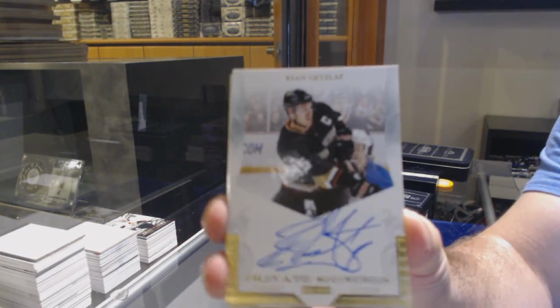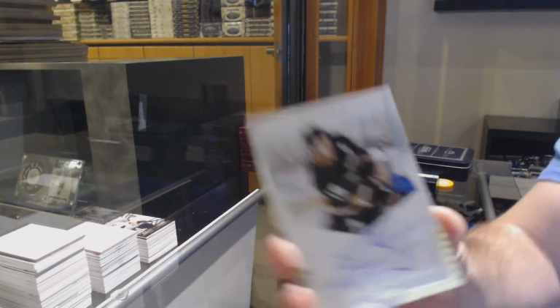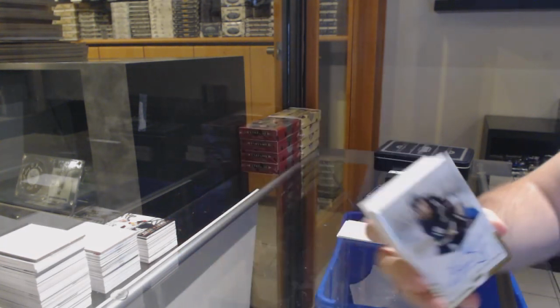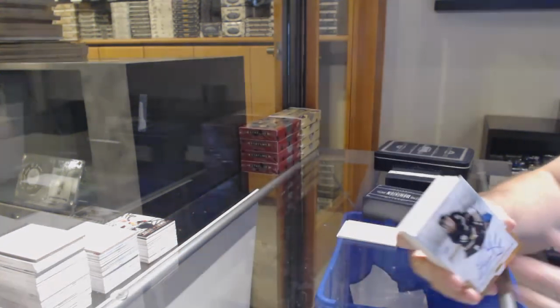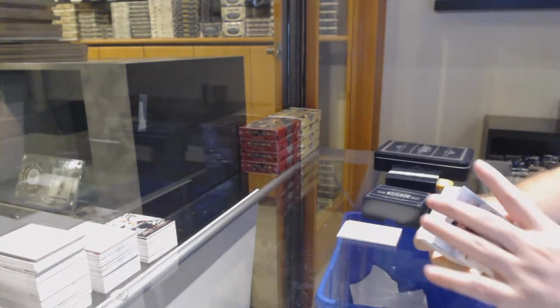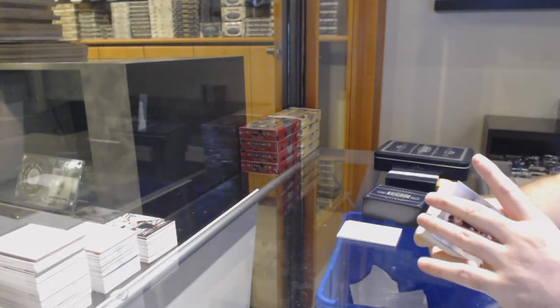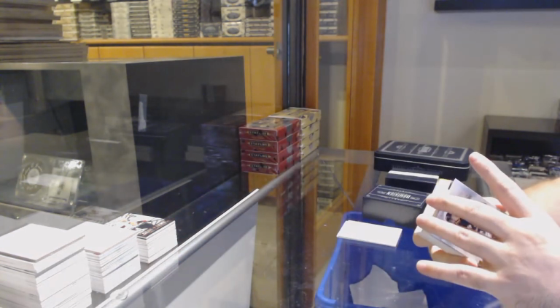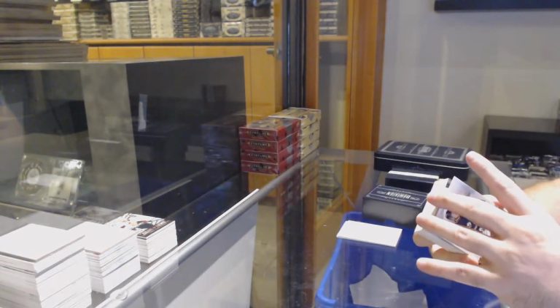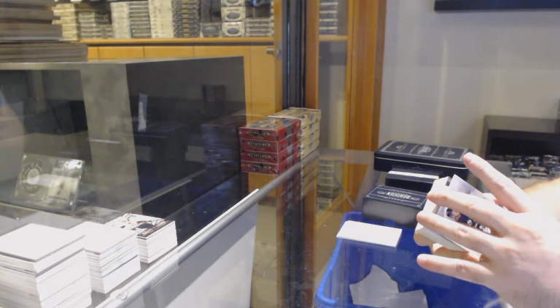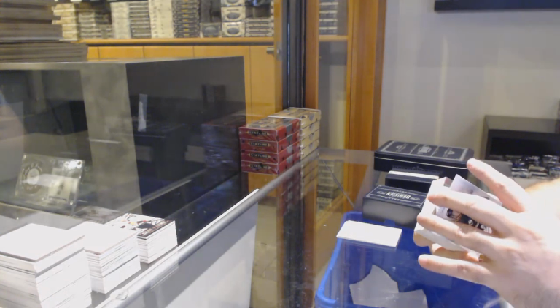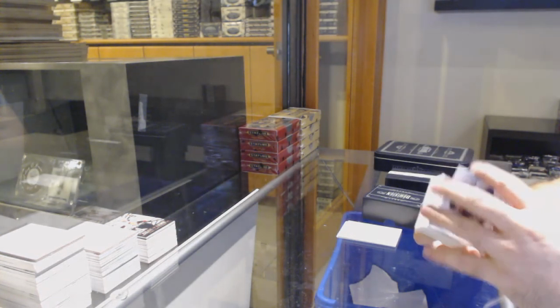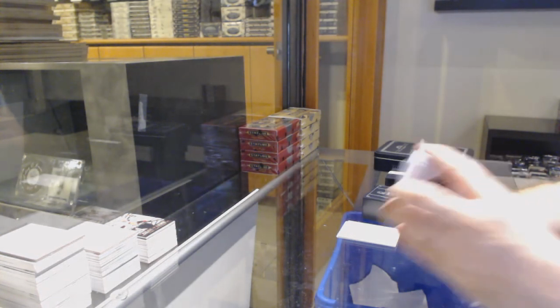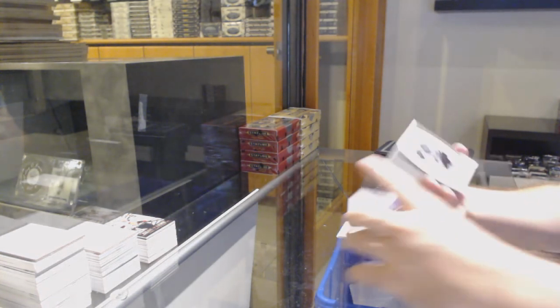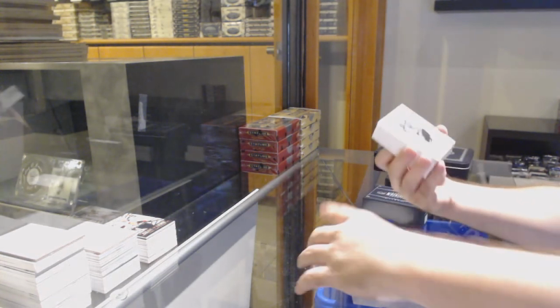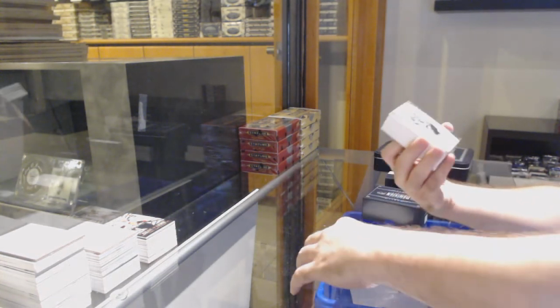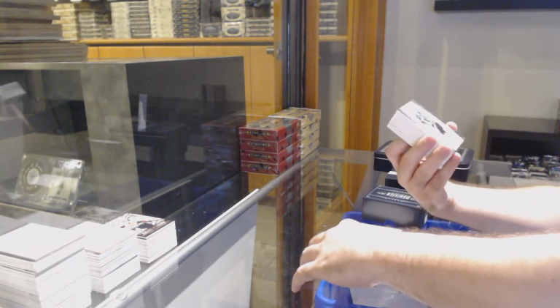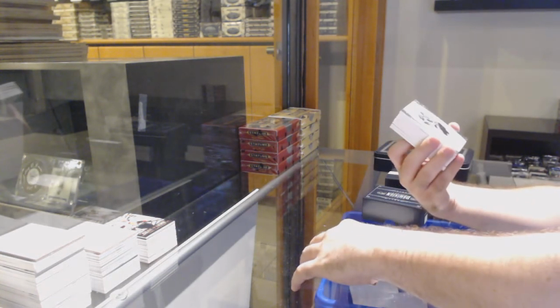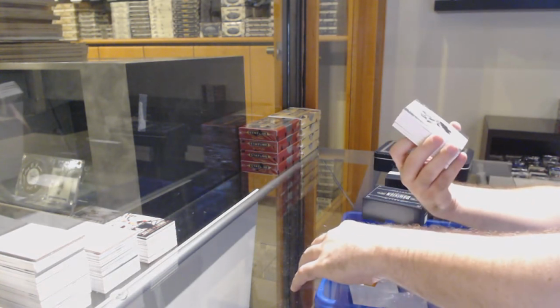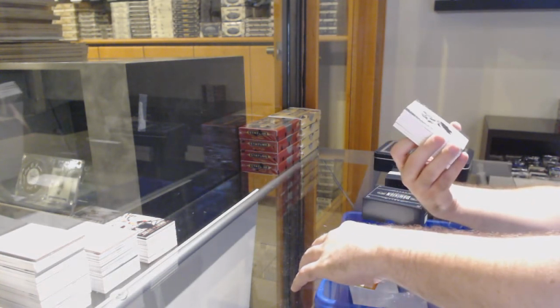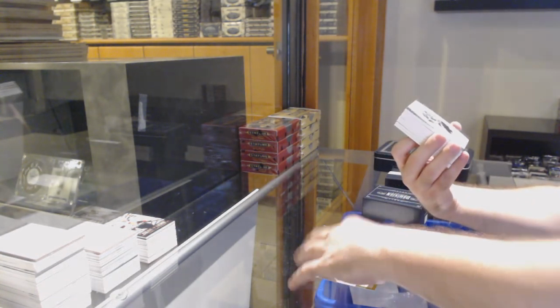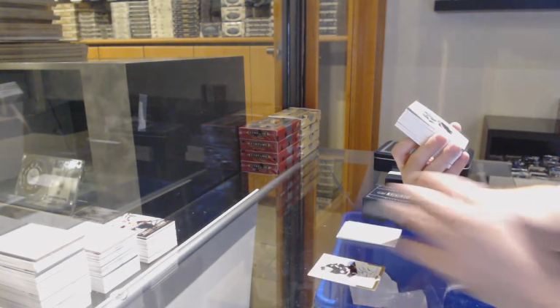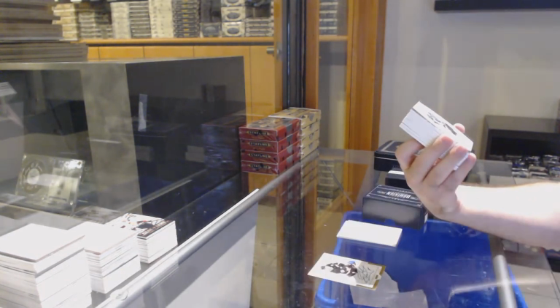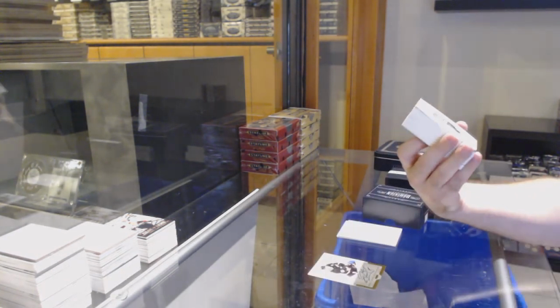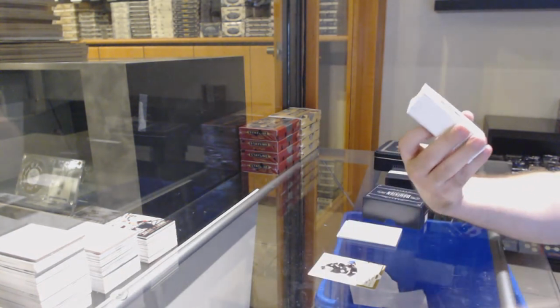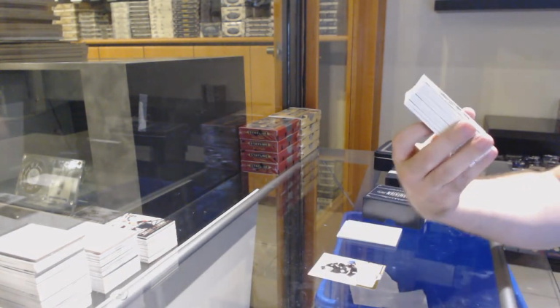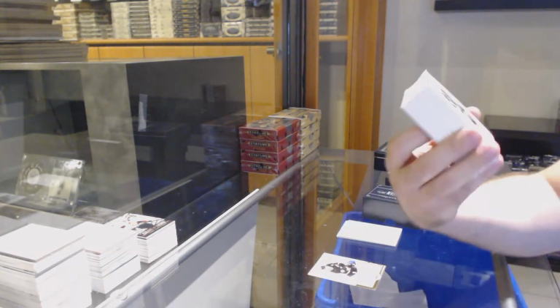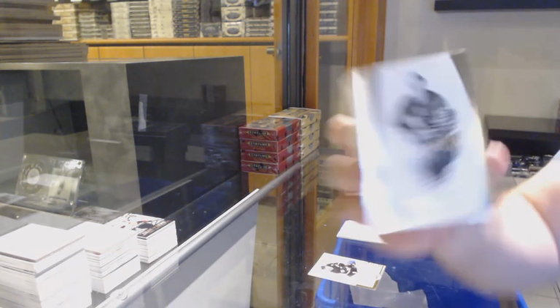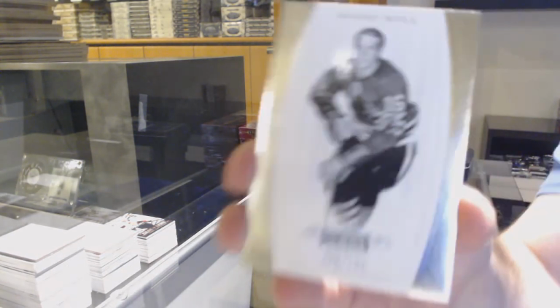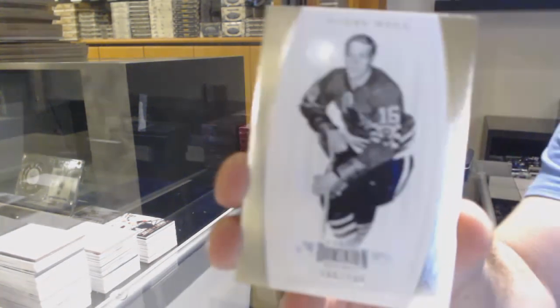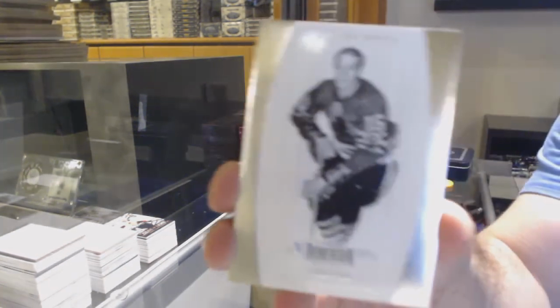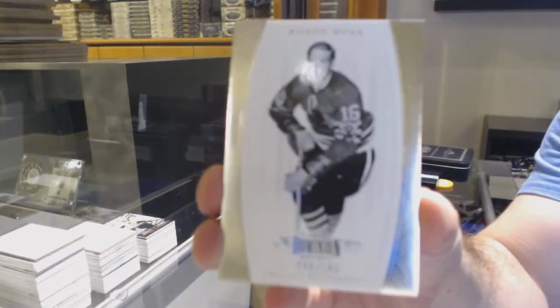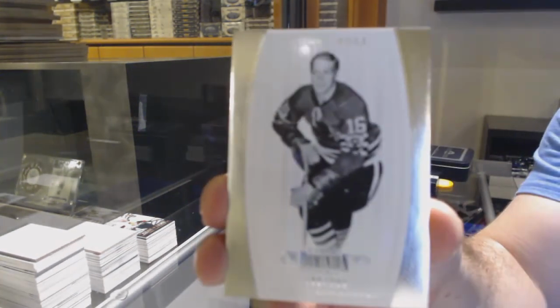Private signings auto for the Hawks, two nineteen — Bobby Hull.